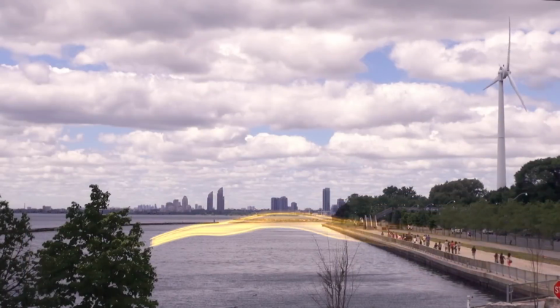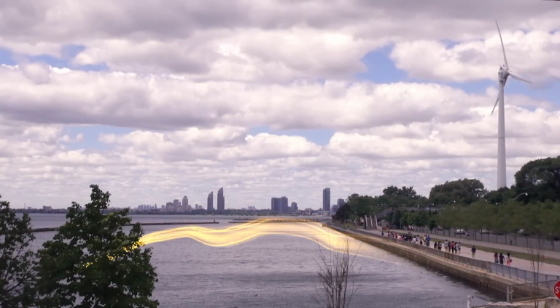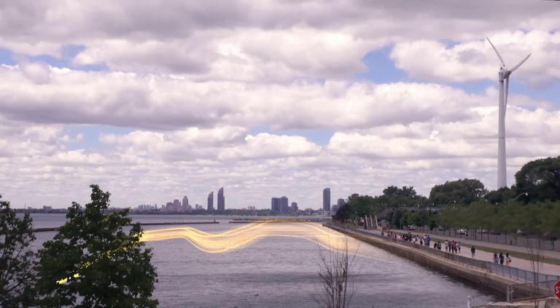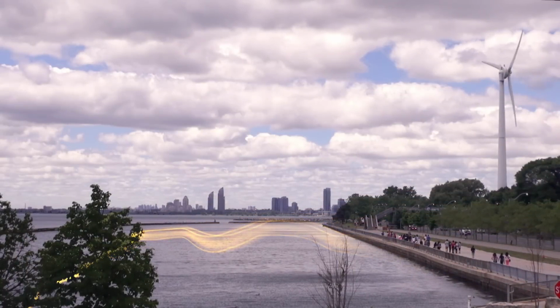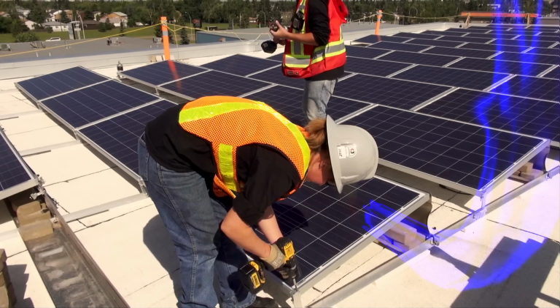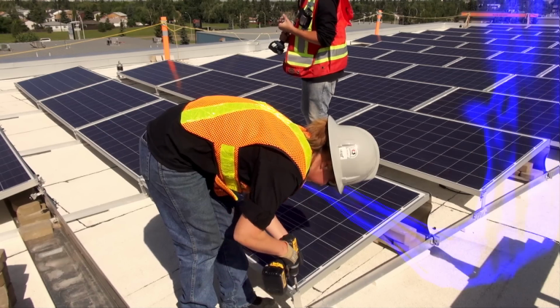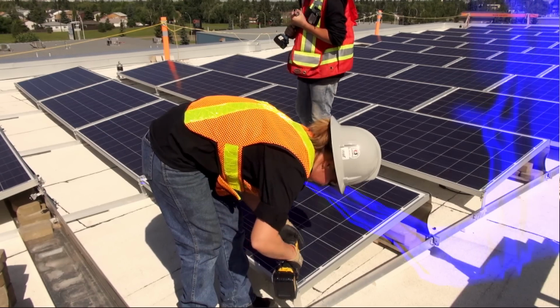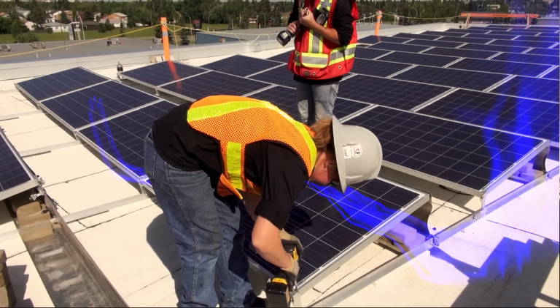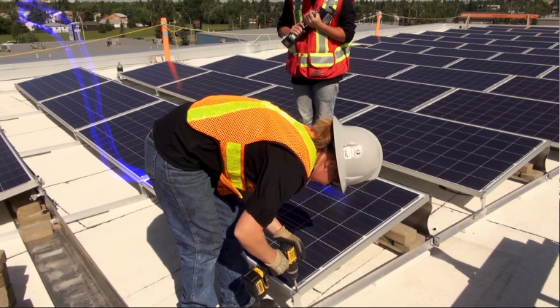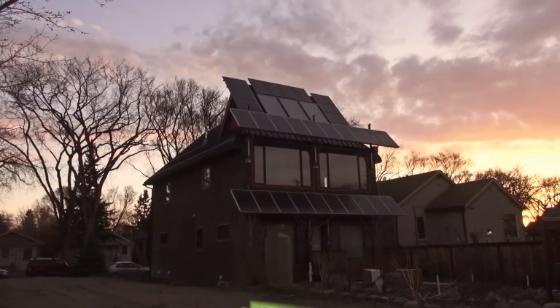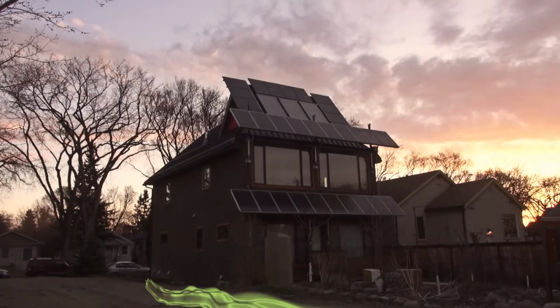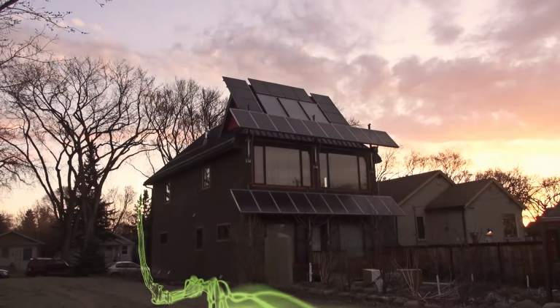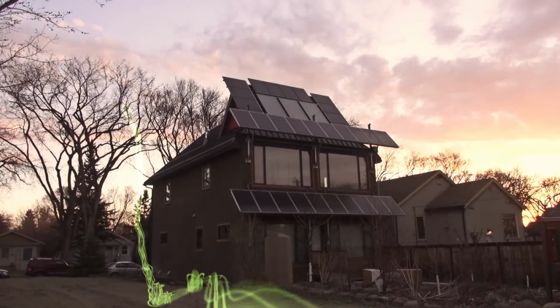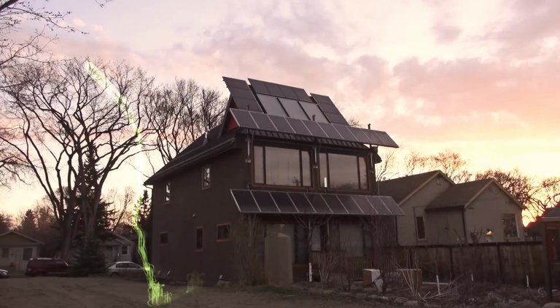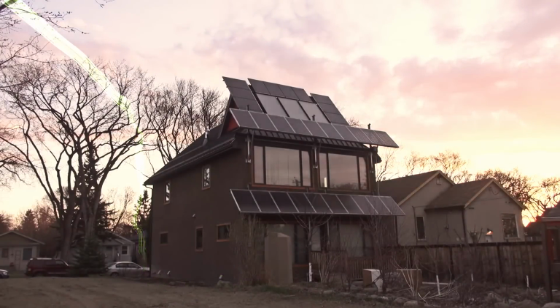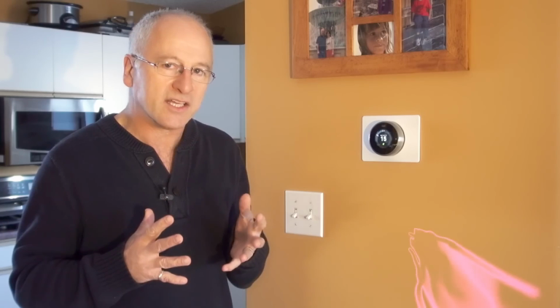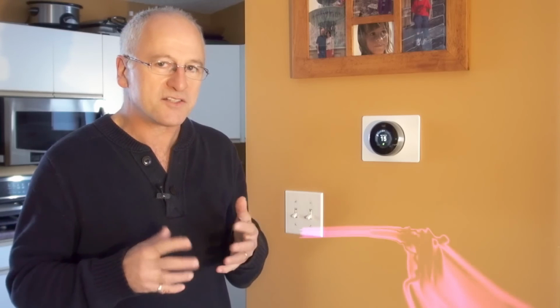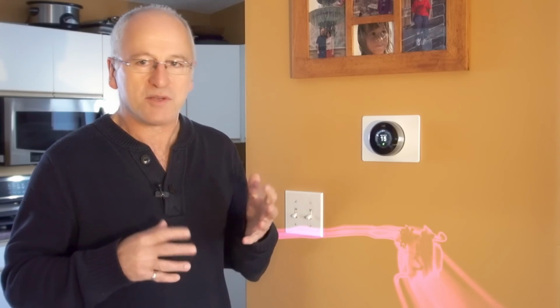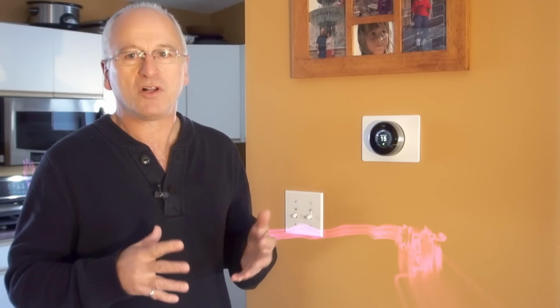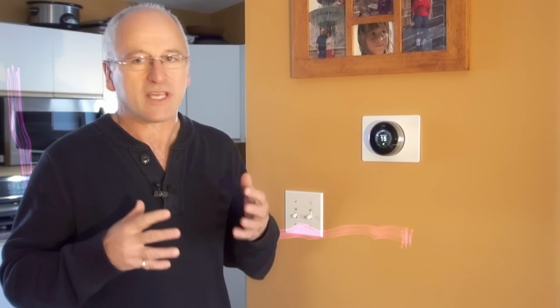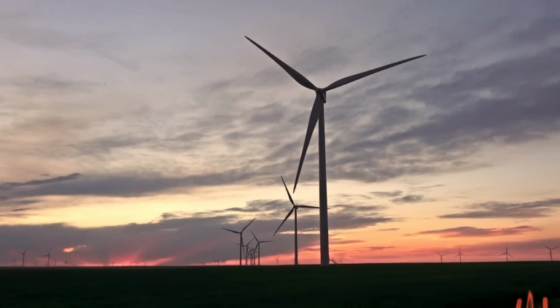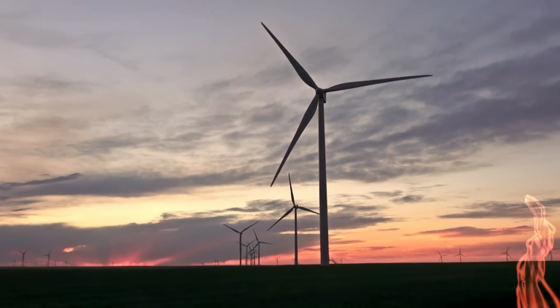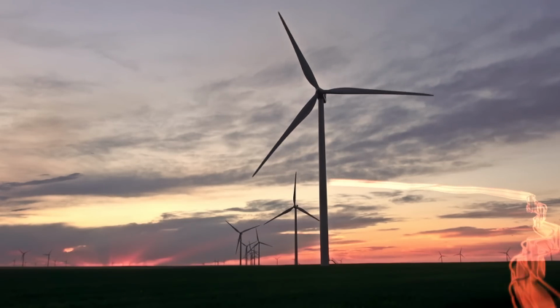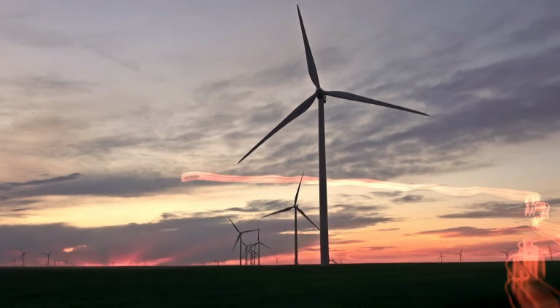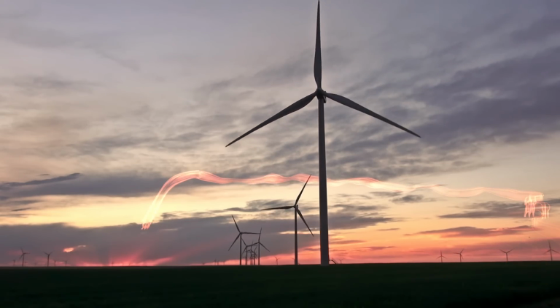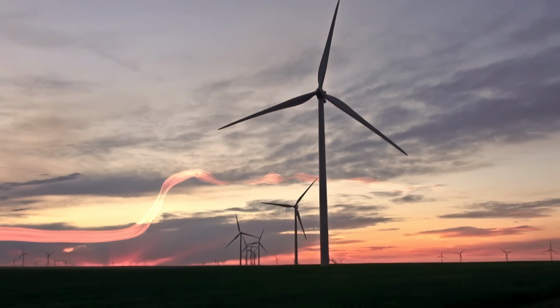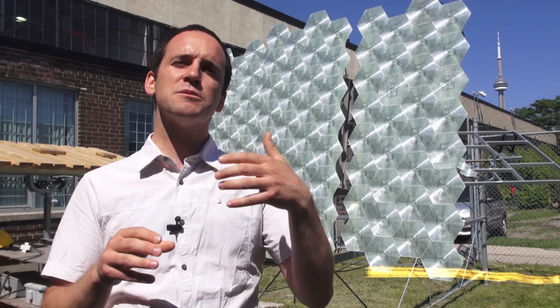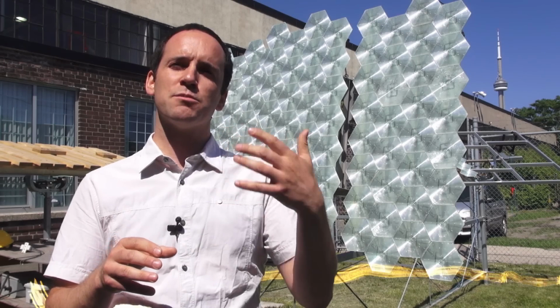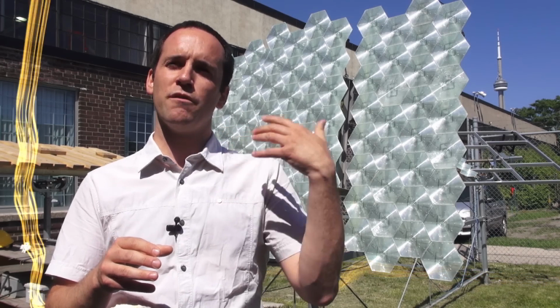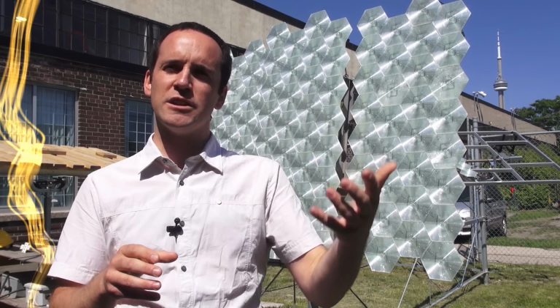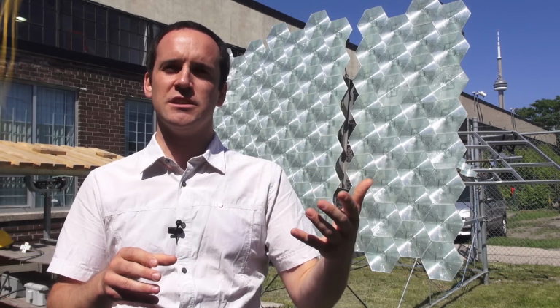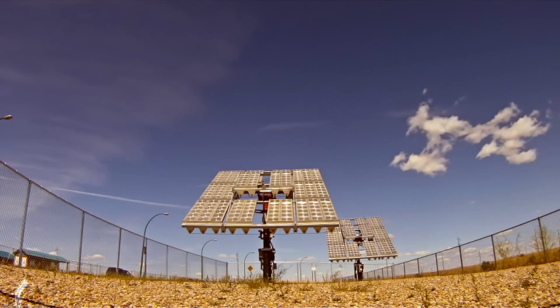Welcome to Green Energy Futures, your guide to the green energy revolution that's already underway.